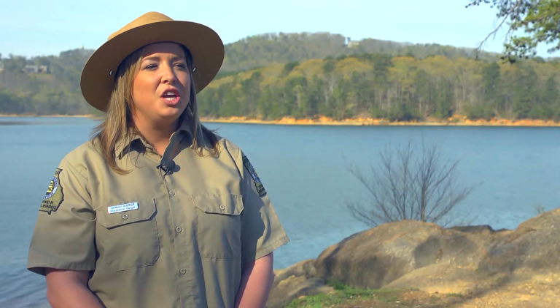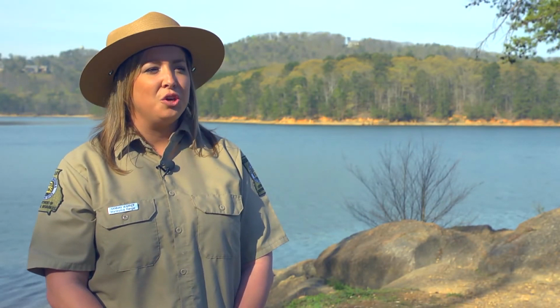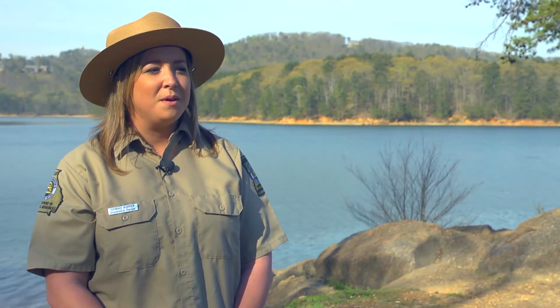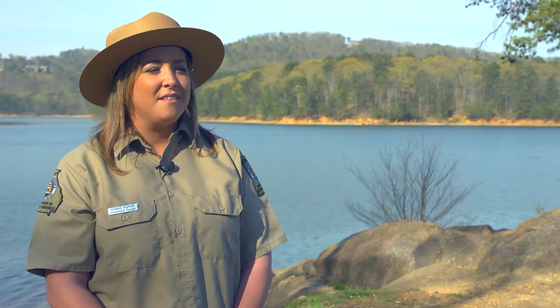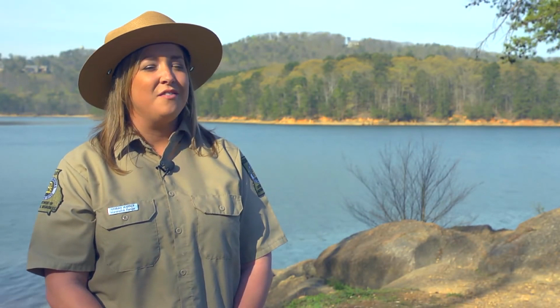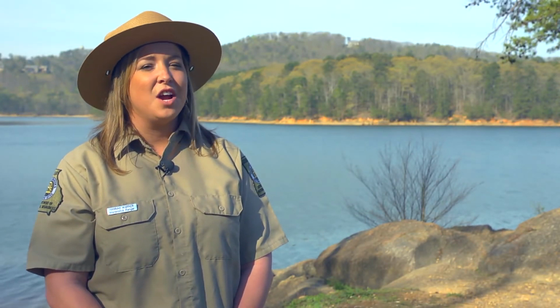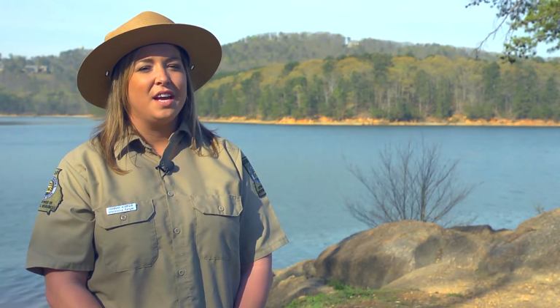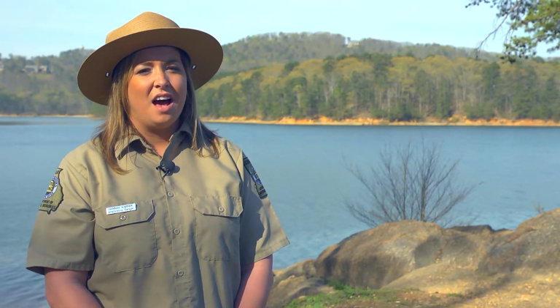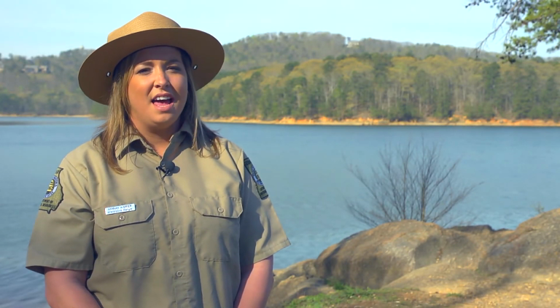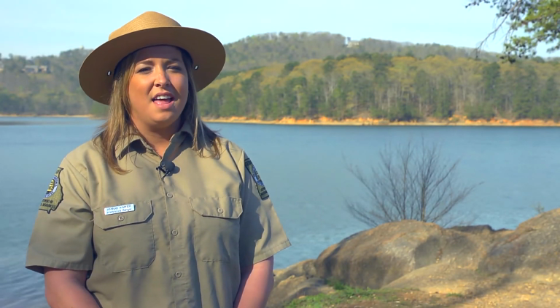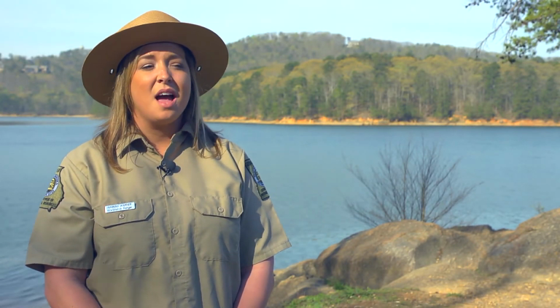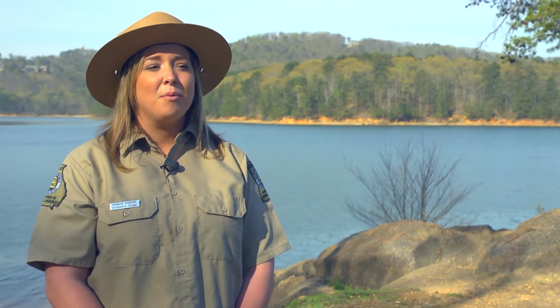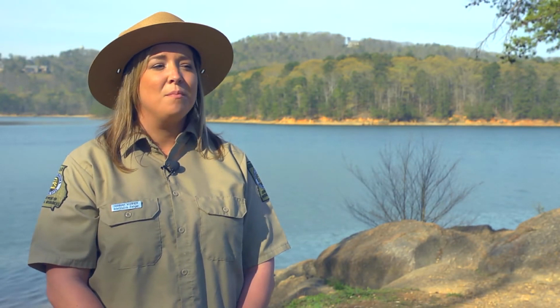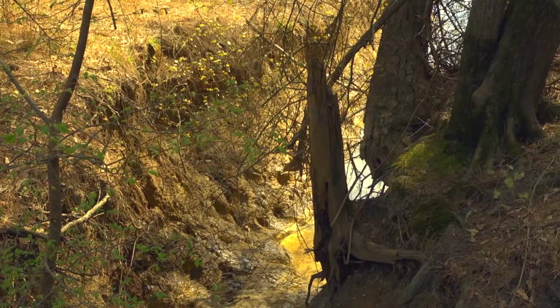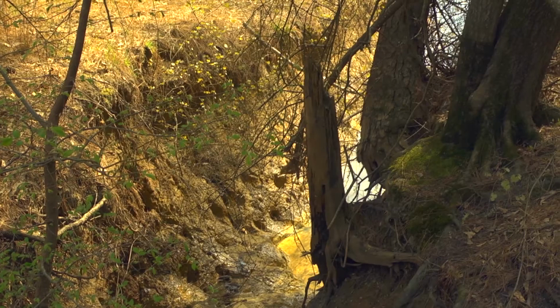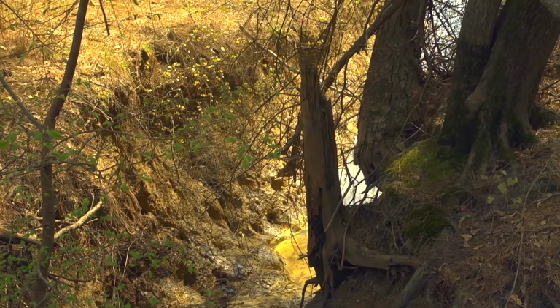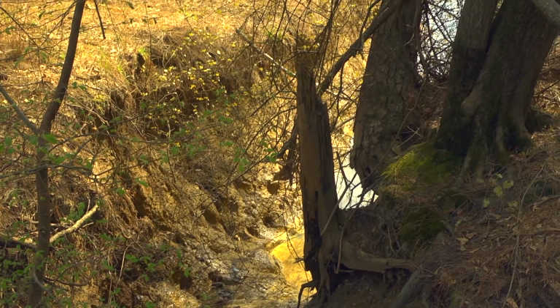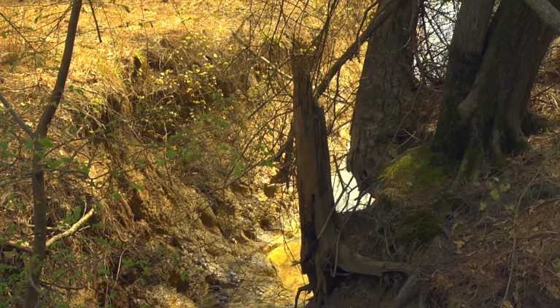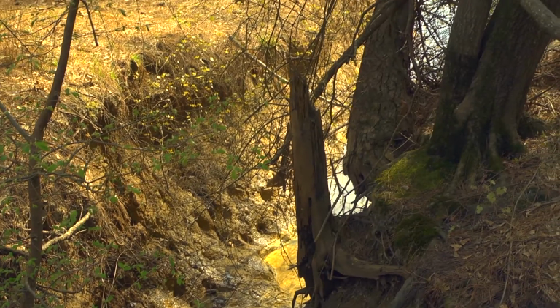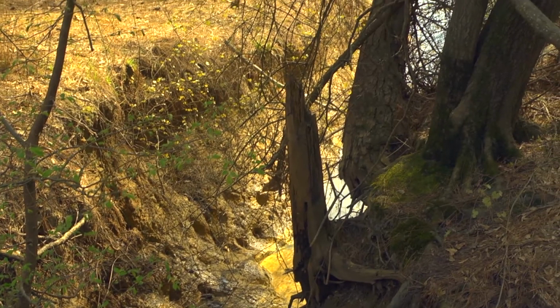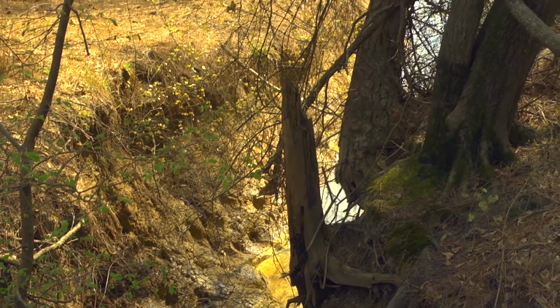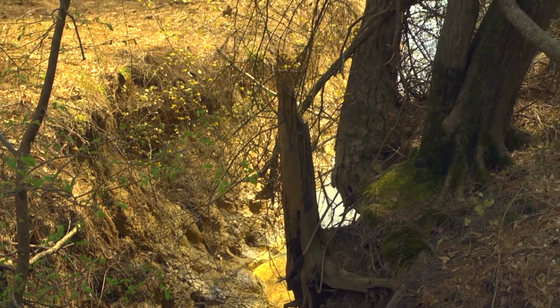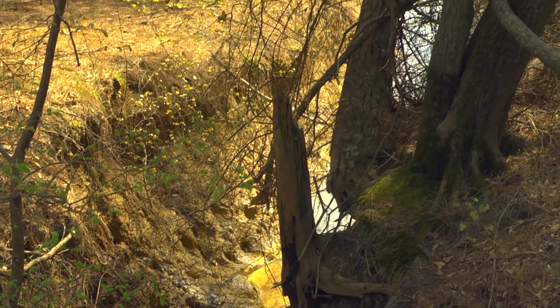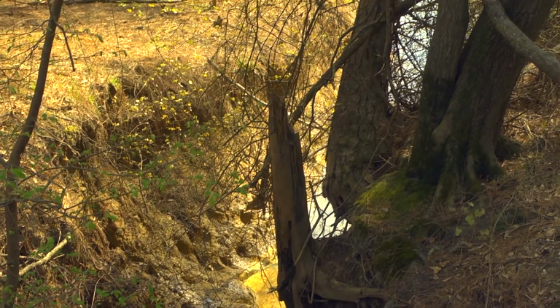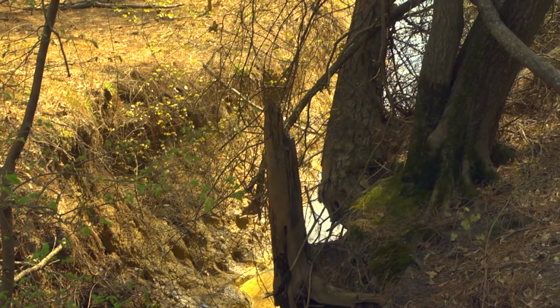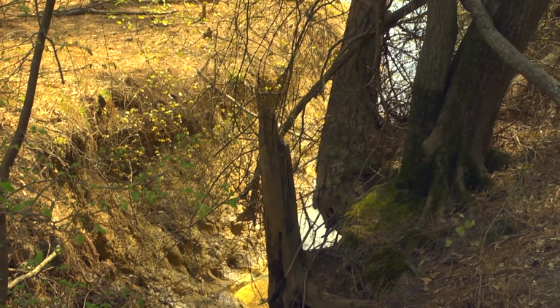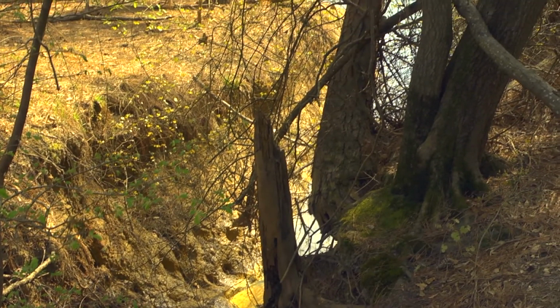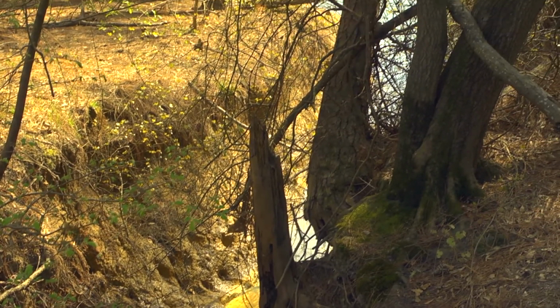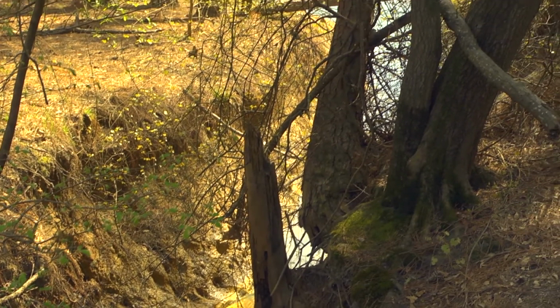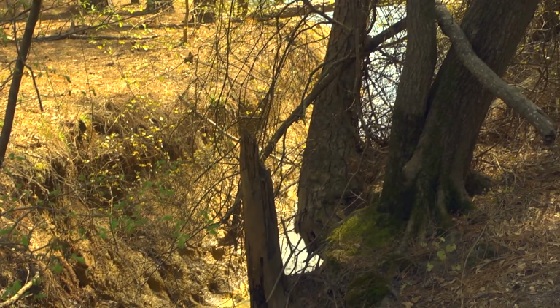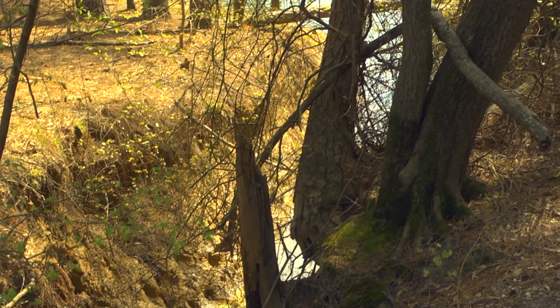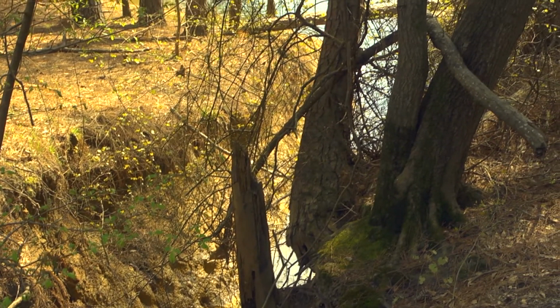The climate in the Valley and Ridge region is very humid, very hot, and that promotes a lot of the weathering and the erosion of the rocks that we find here.